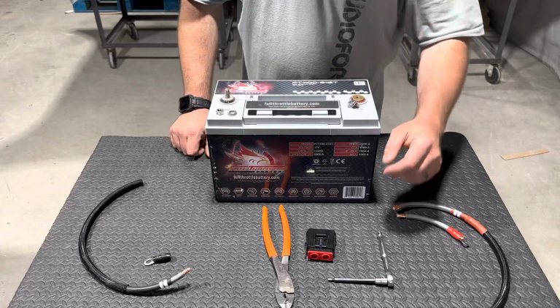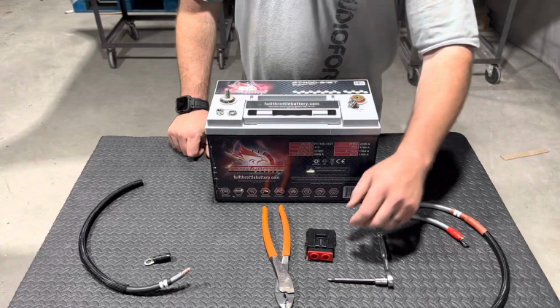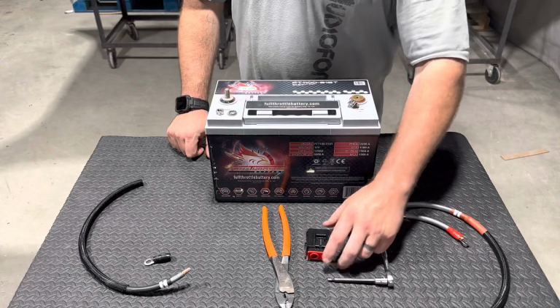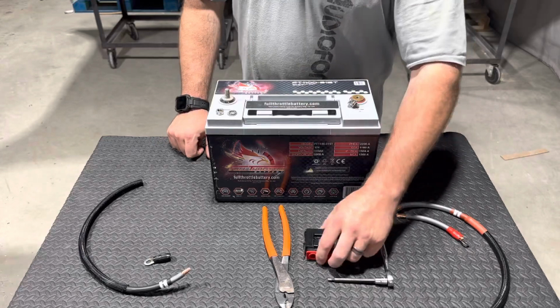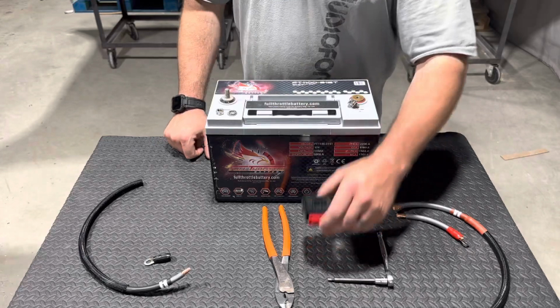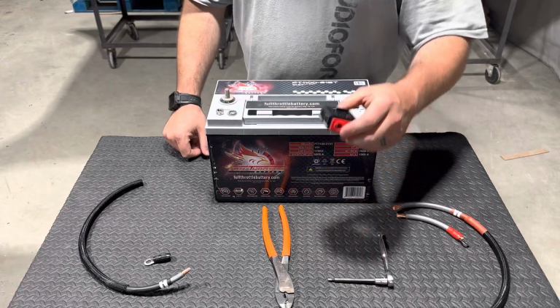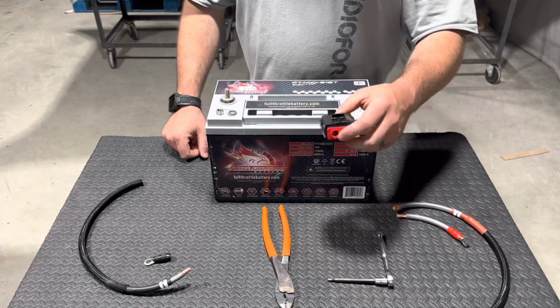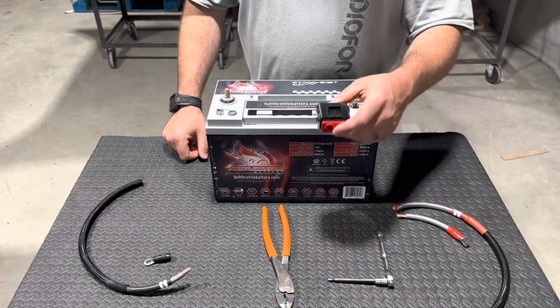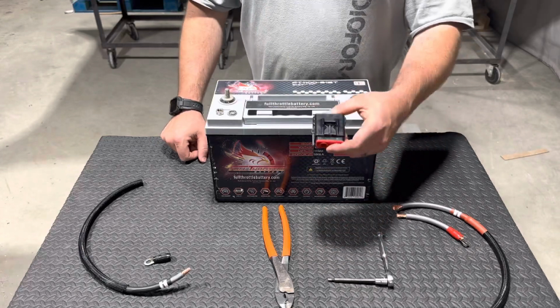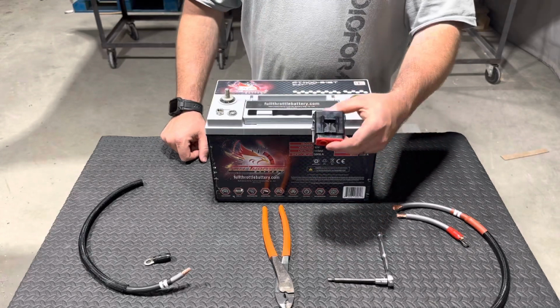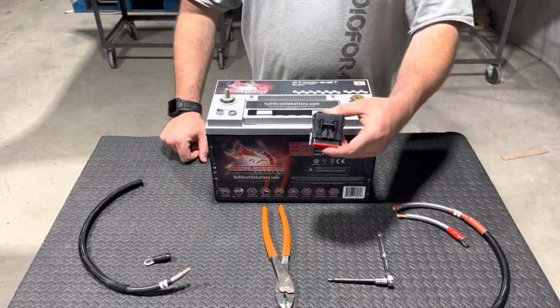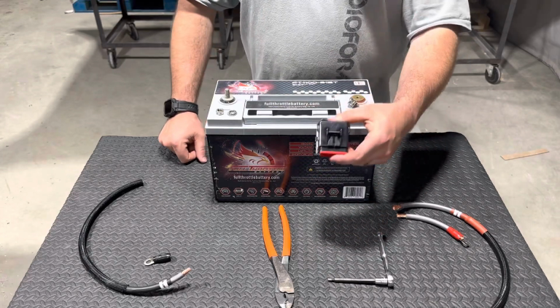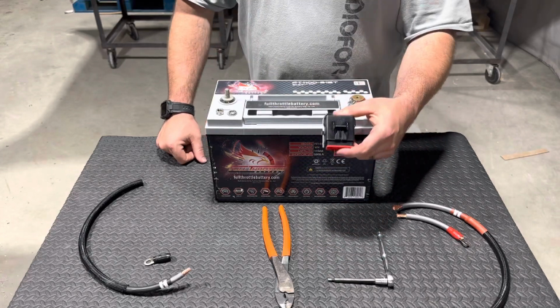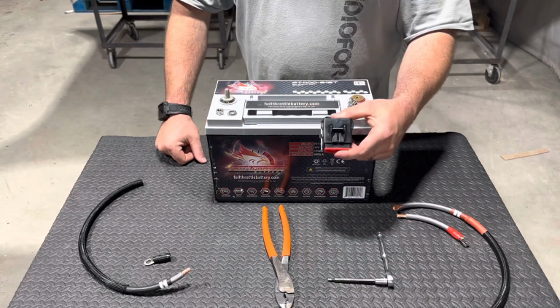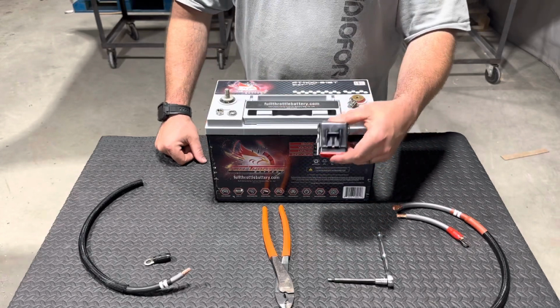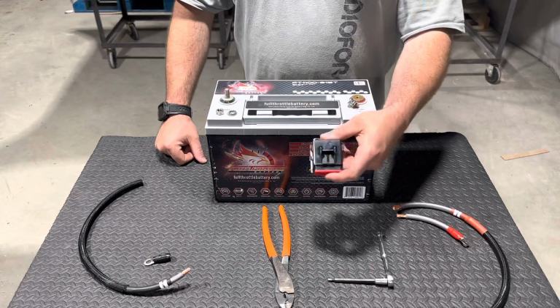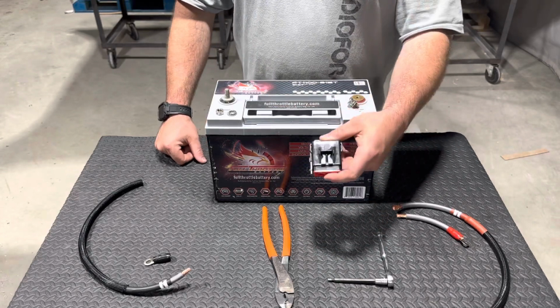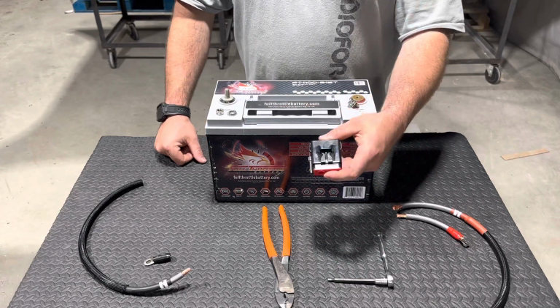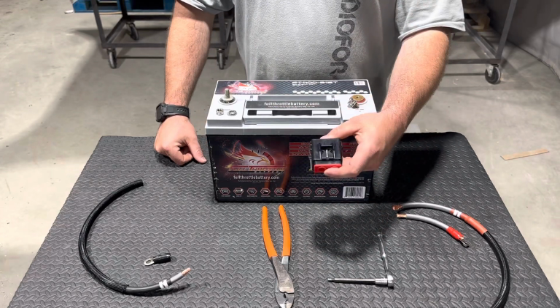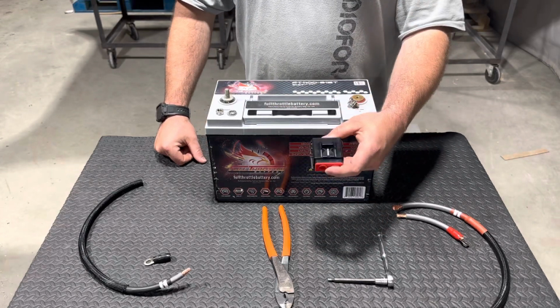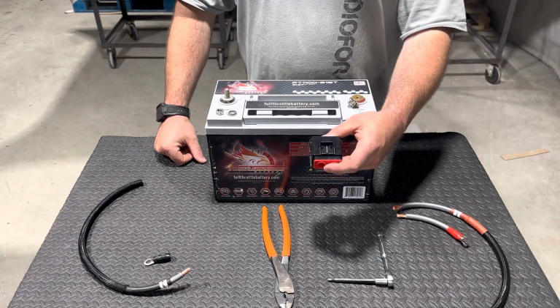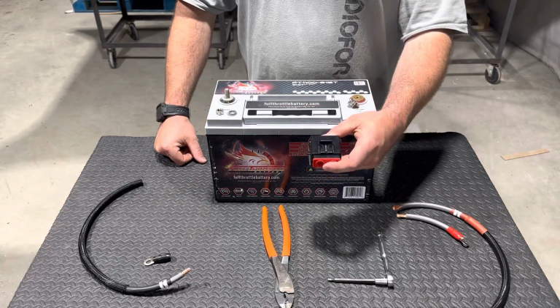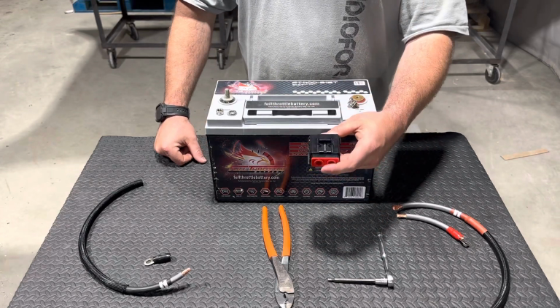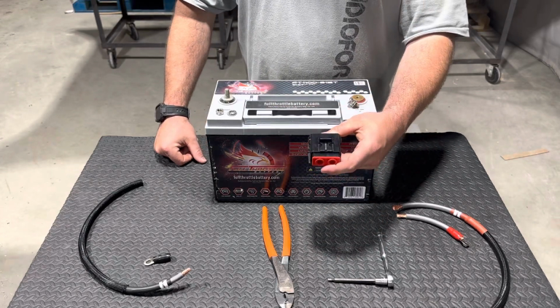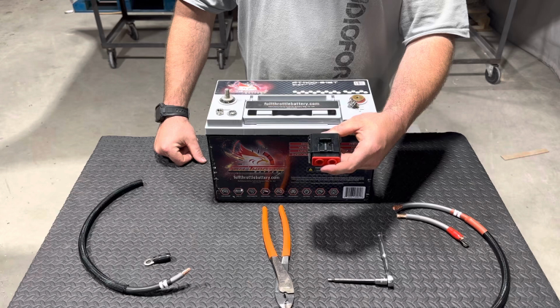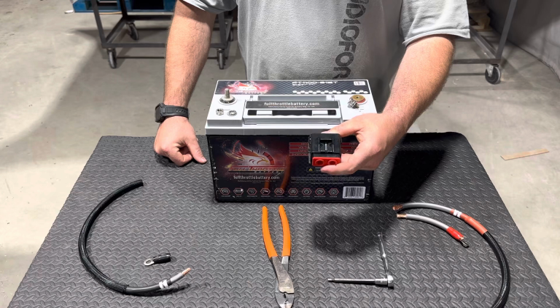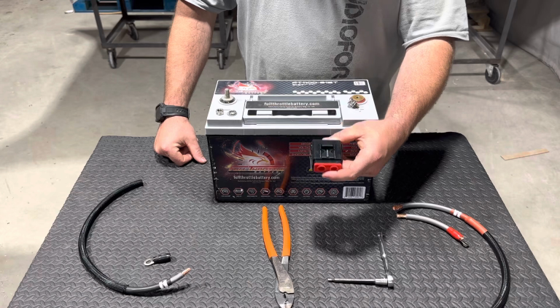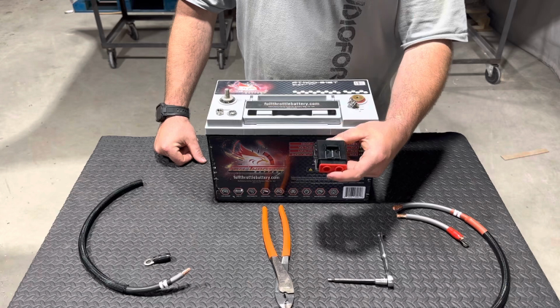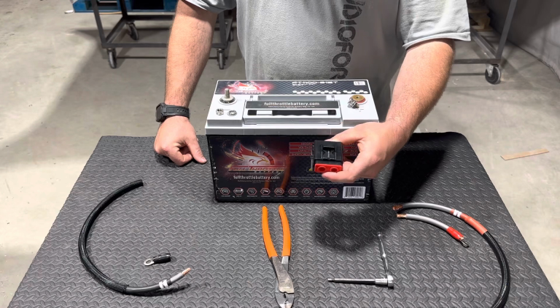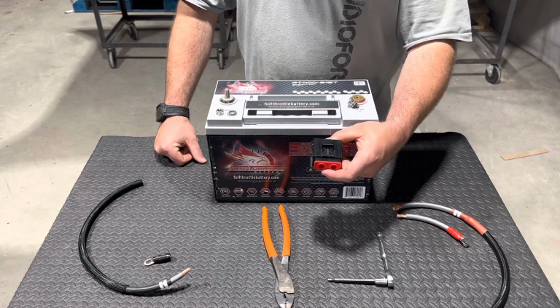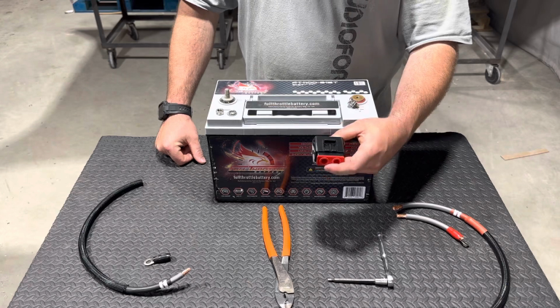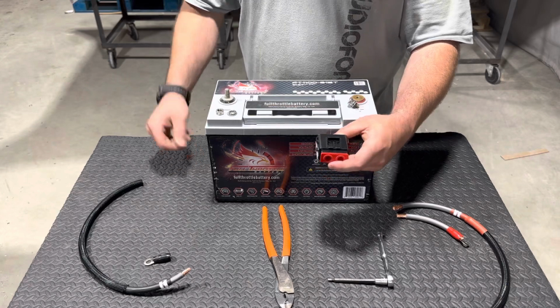What's up guys? Today we're going to be showing you all how to install our four gauge fuse holders onto a battery.